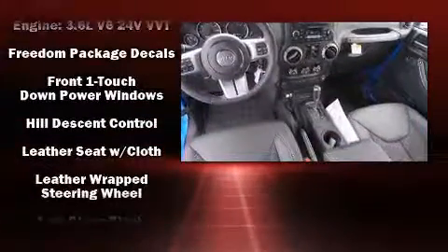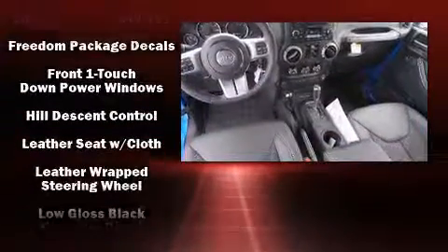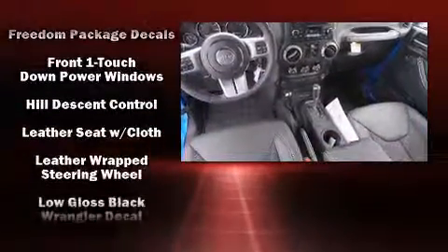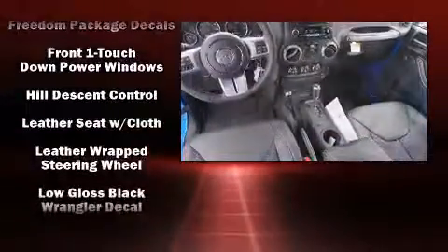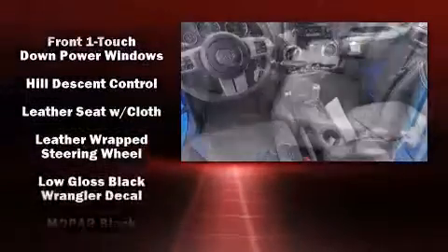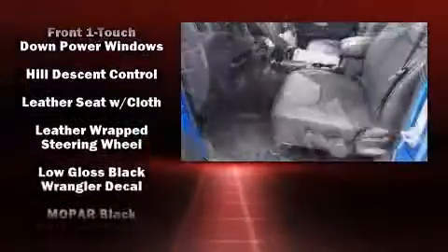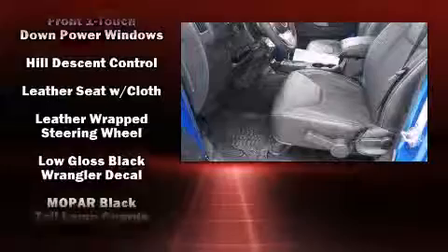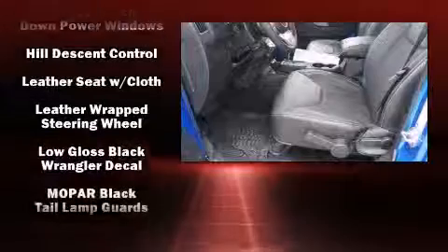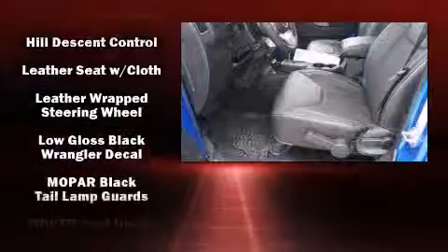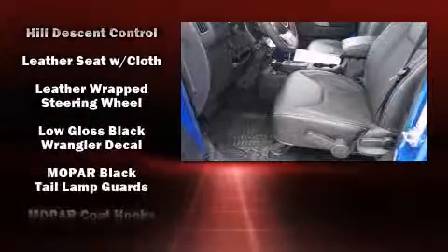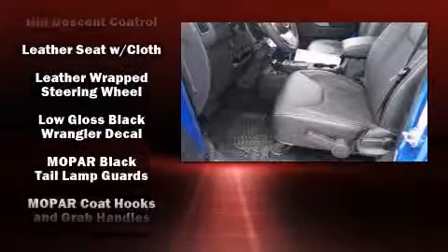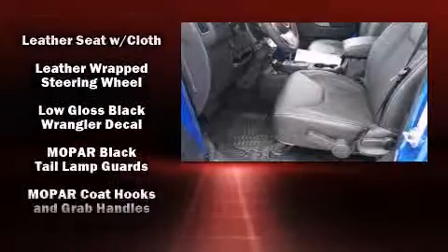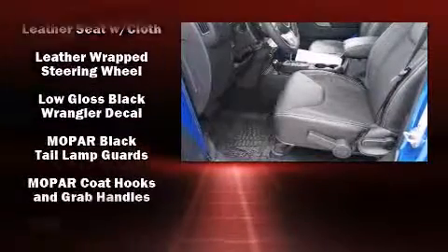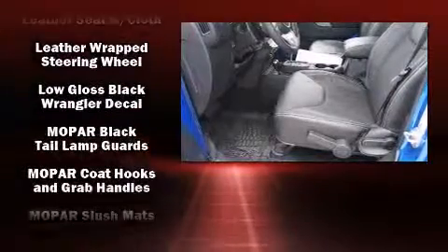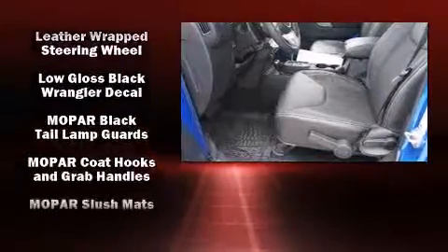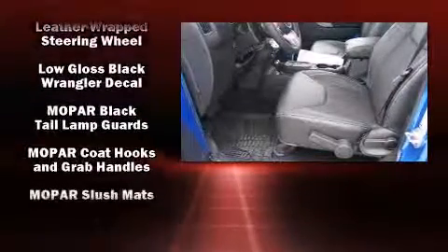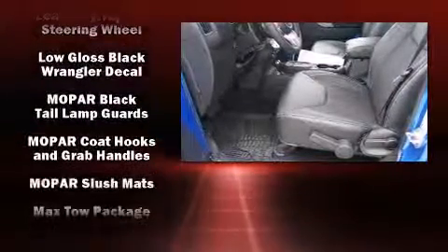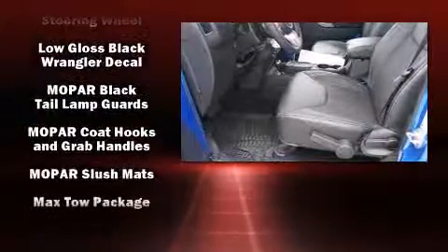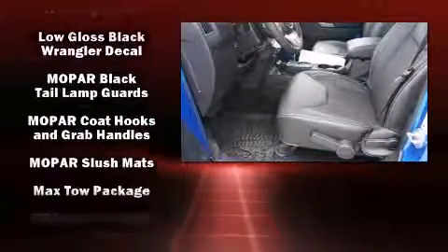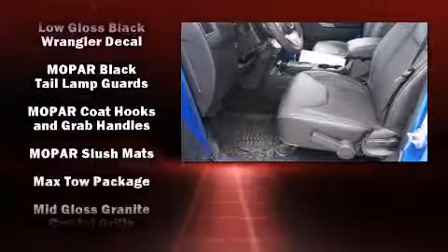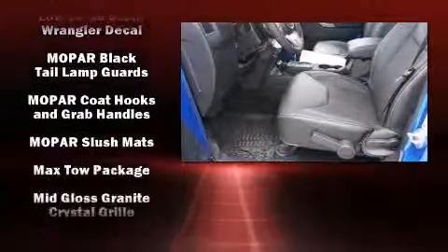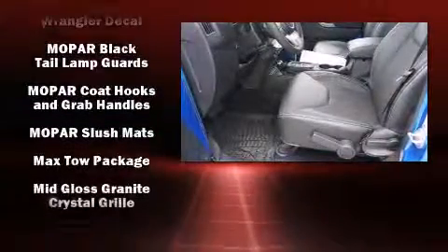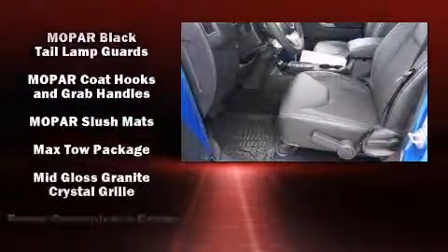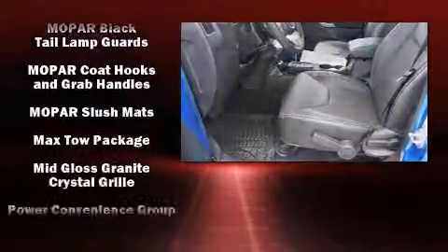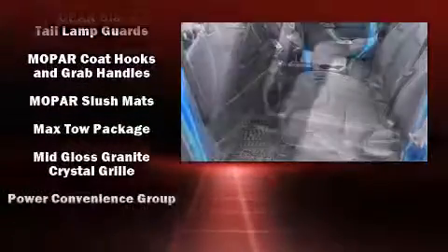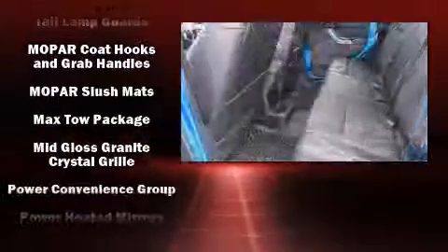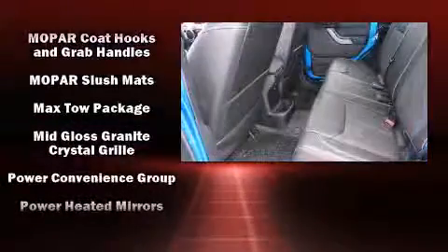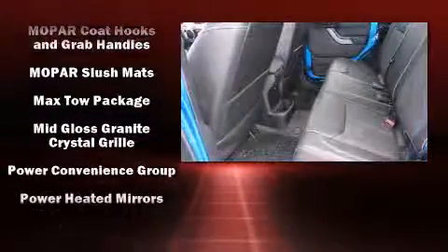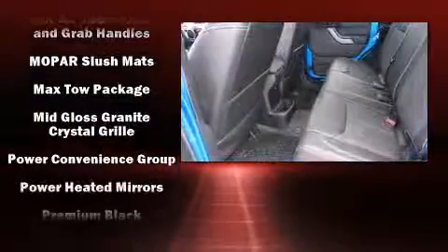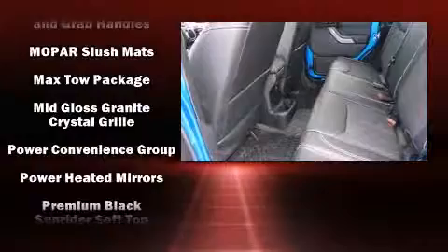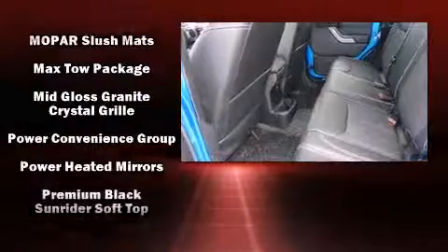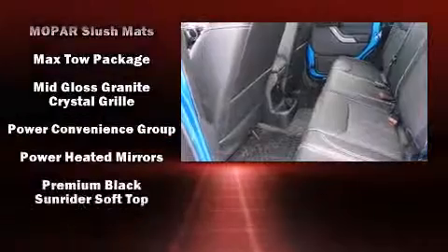integrated rollover protection, traction control, brake assist, a panic alarm, and four-wheel disc brakes with ABS.